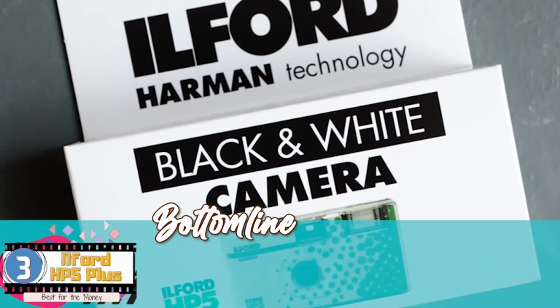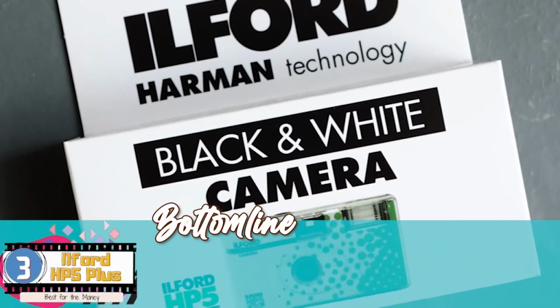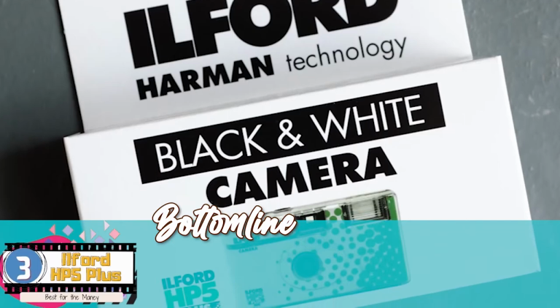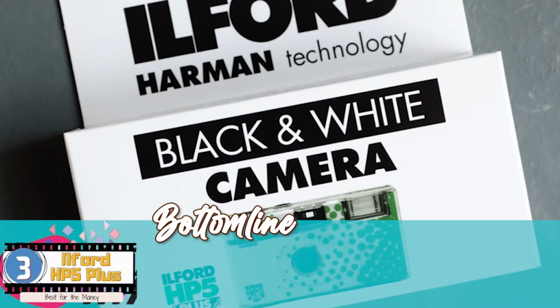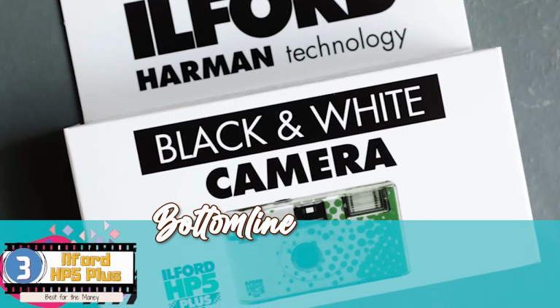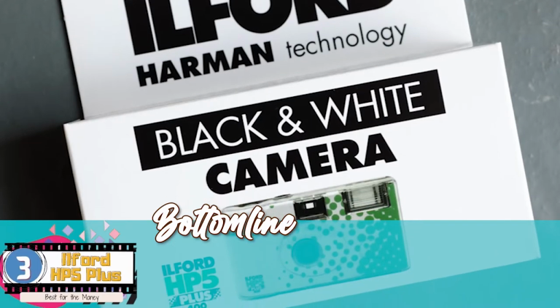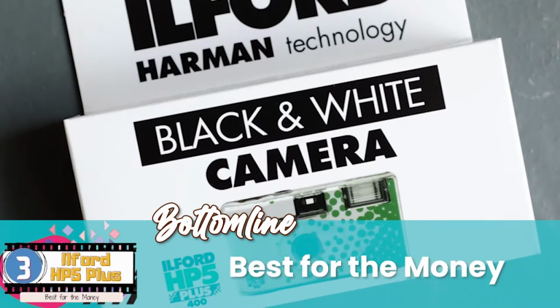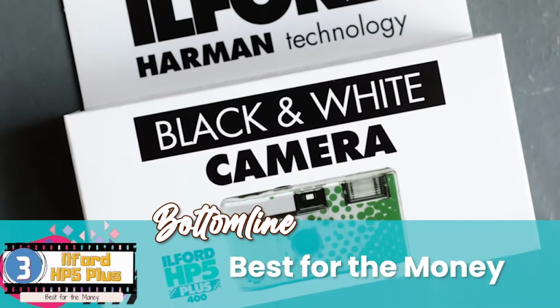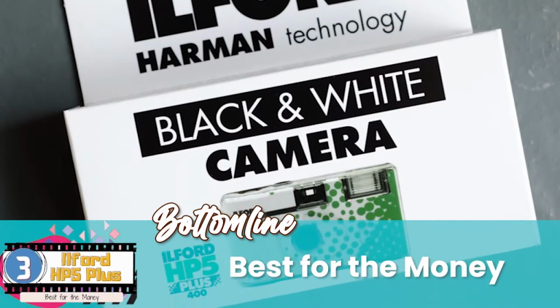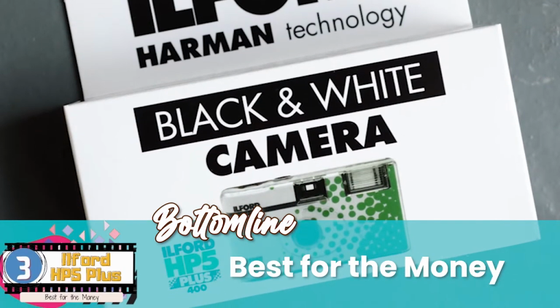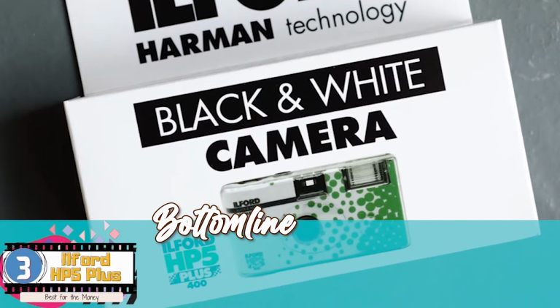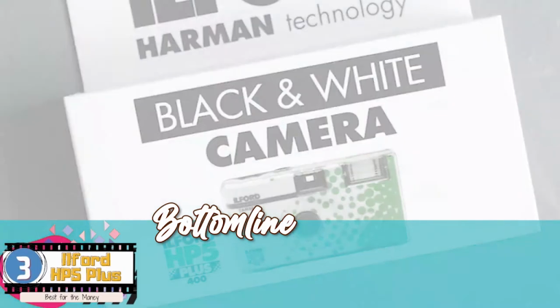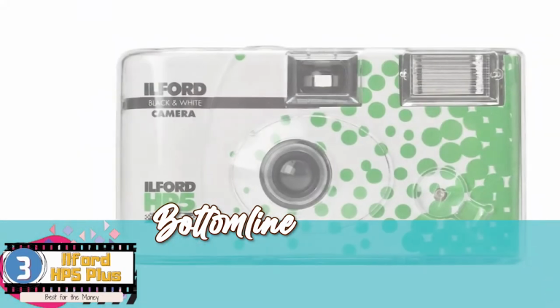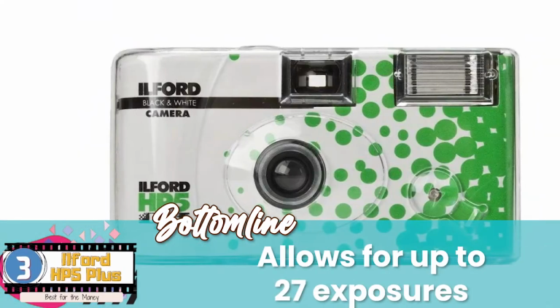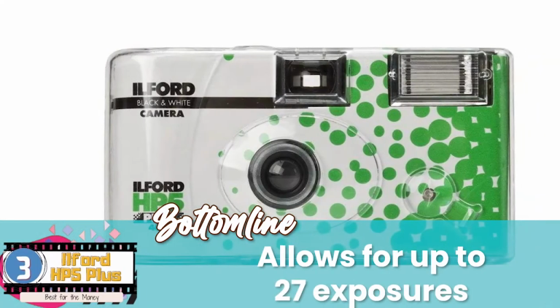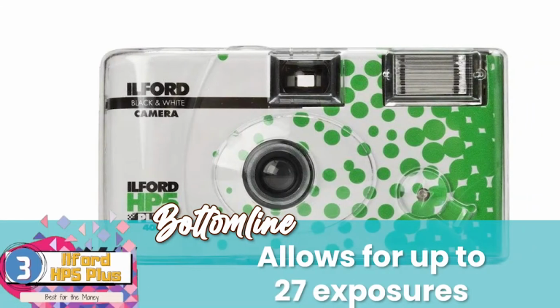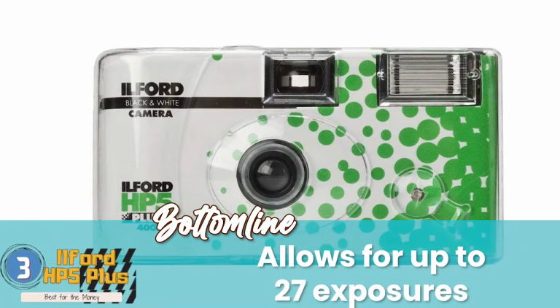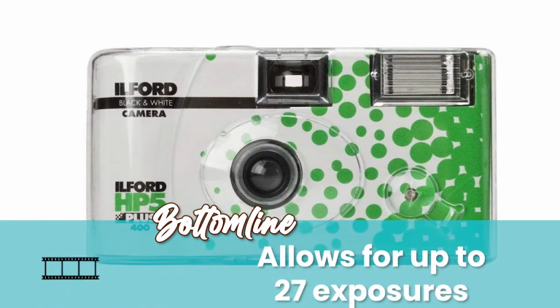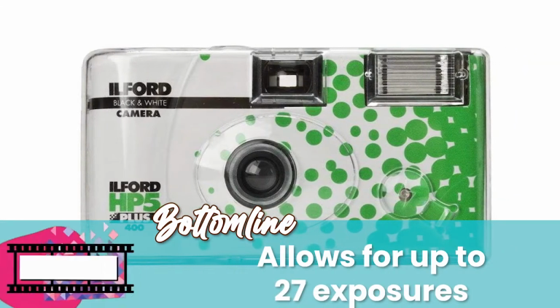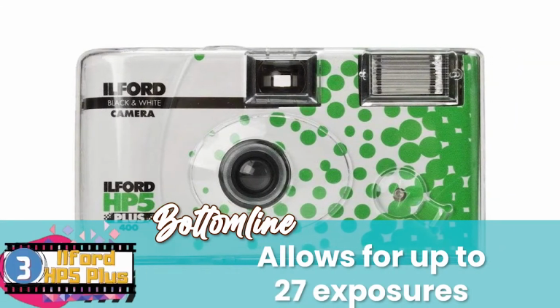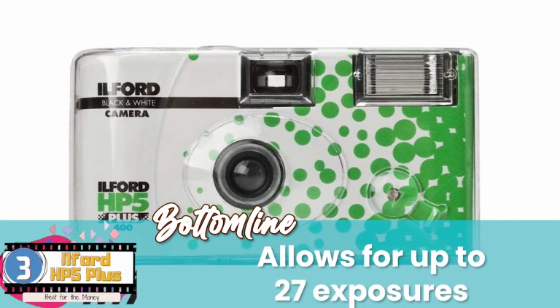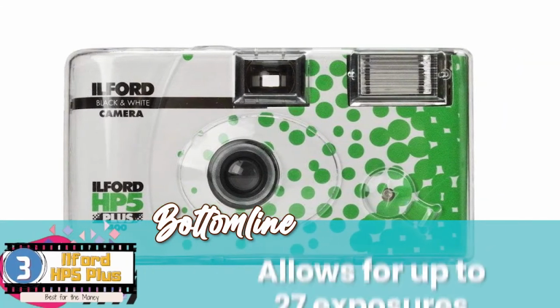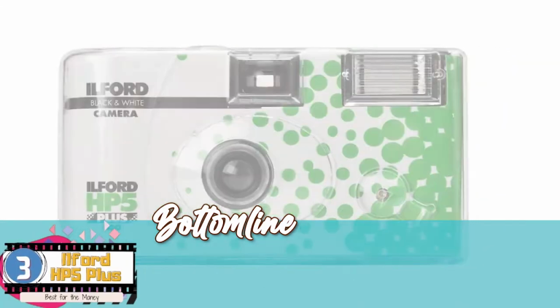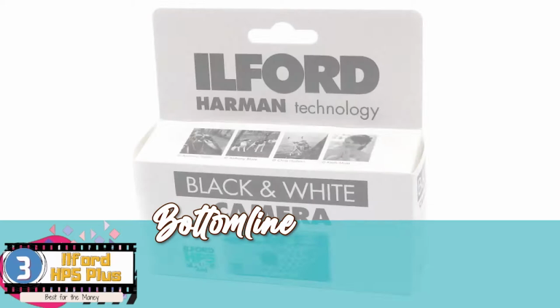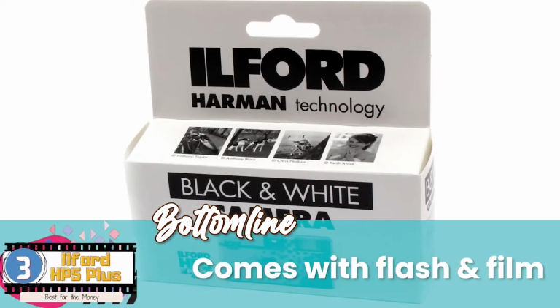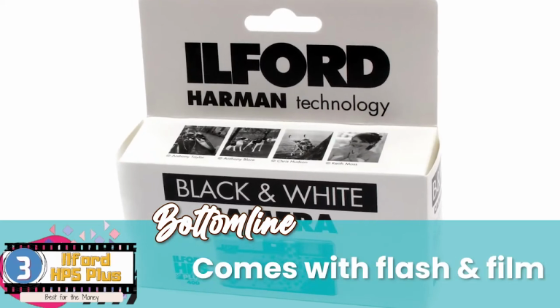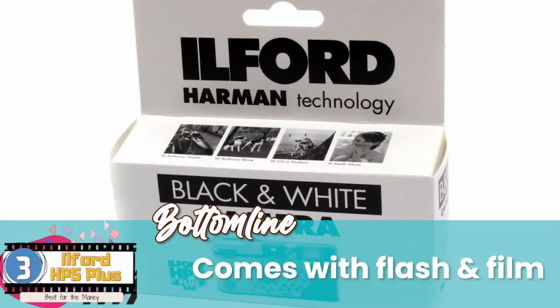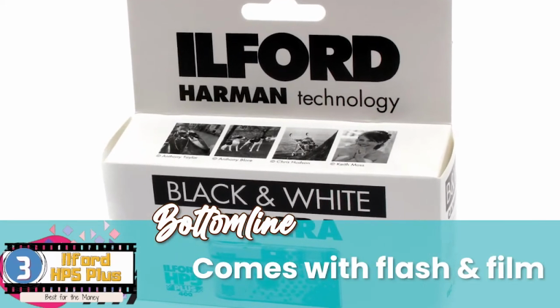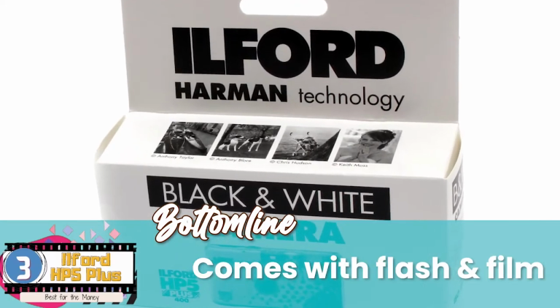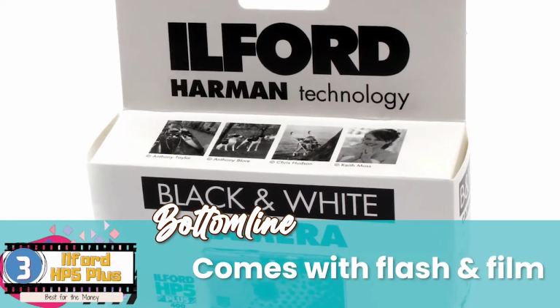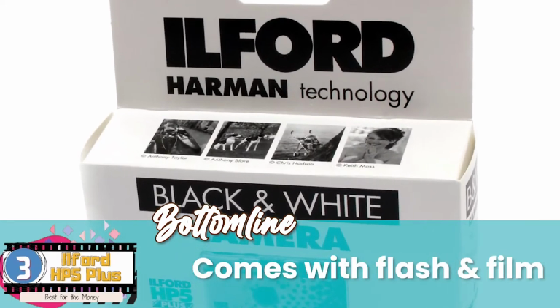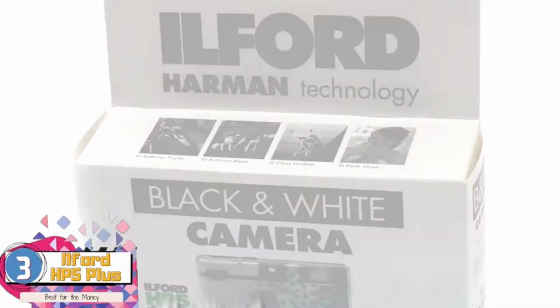The bottom line is, it's the best for the money. It allows for up to 27 exposures and comes with flash and a film.